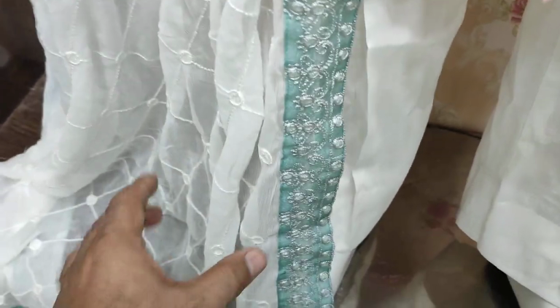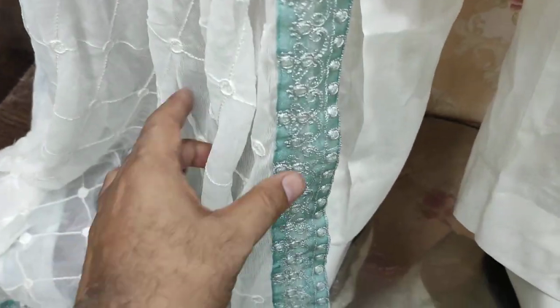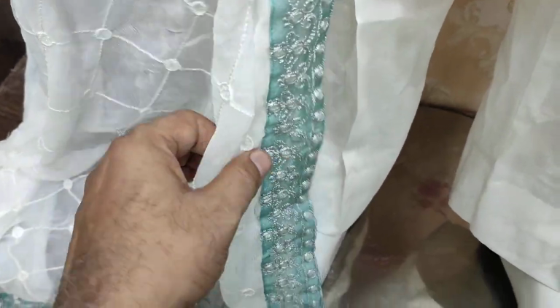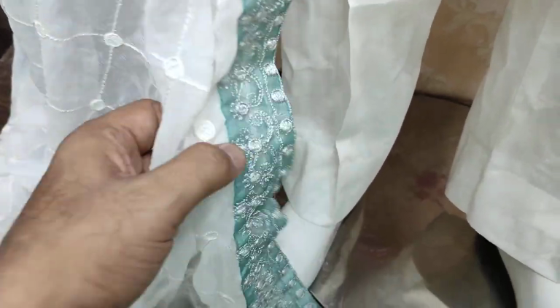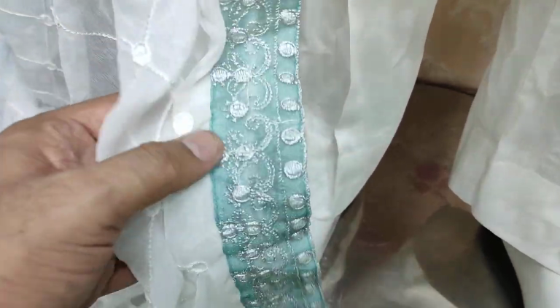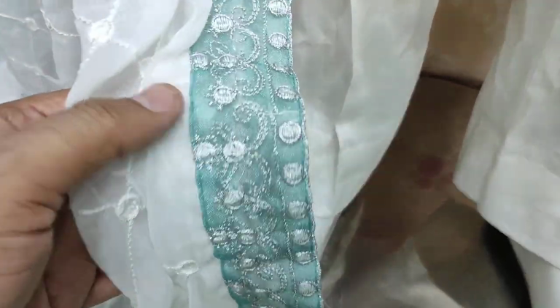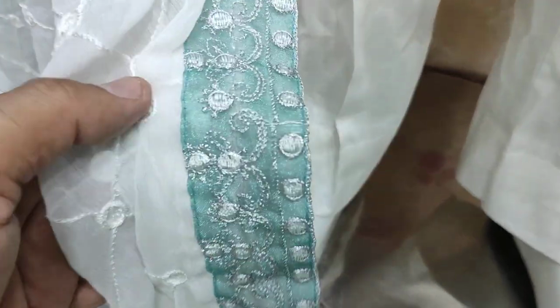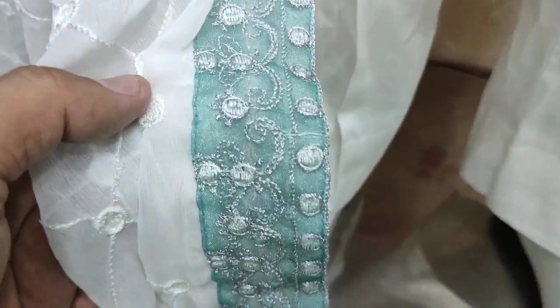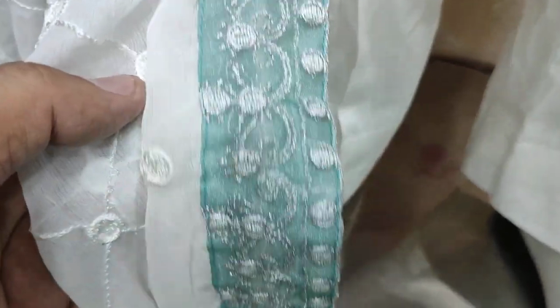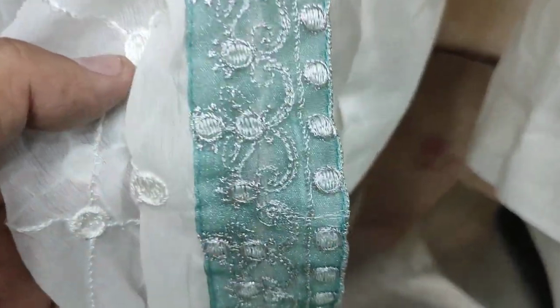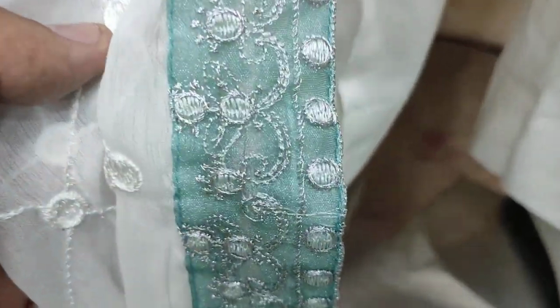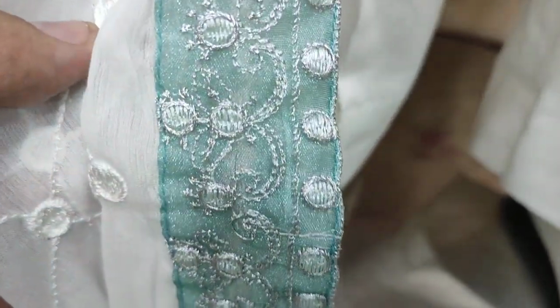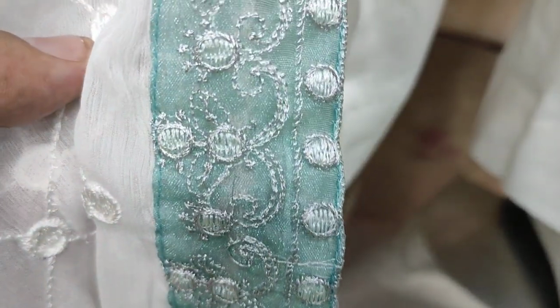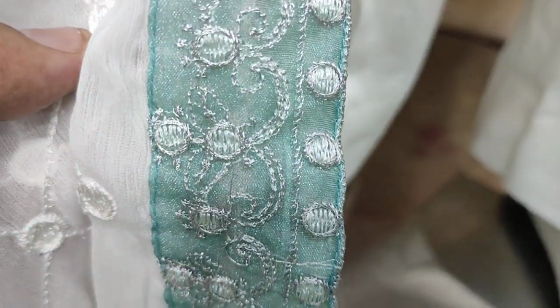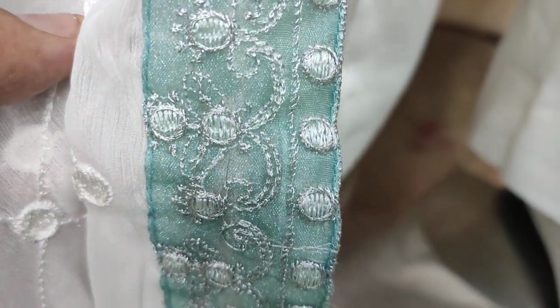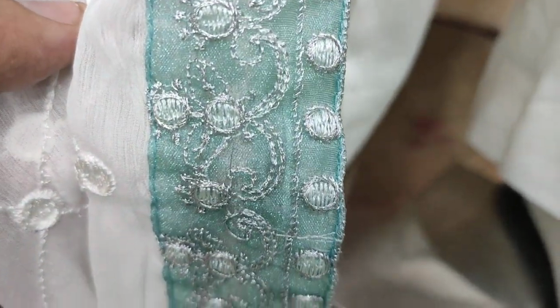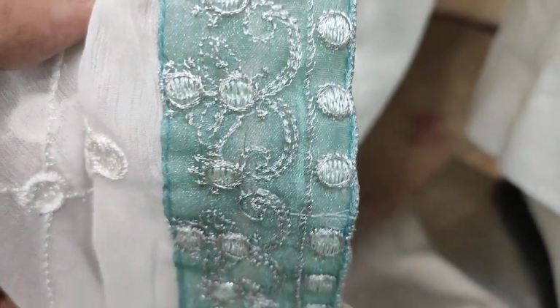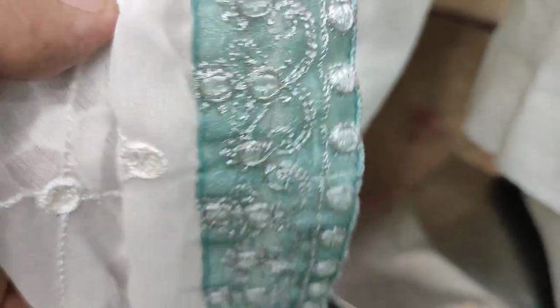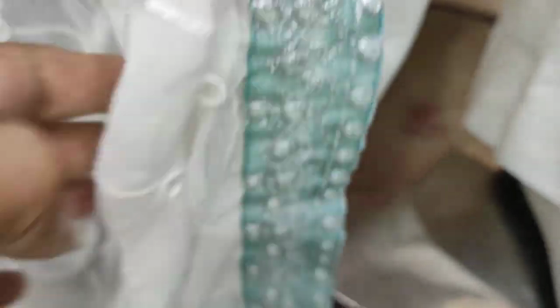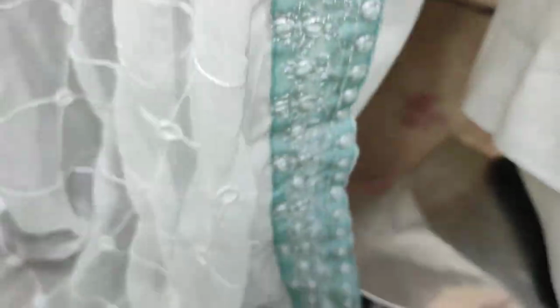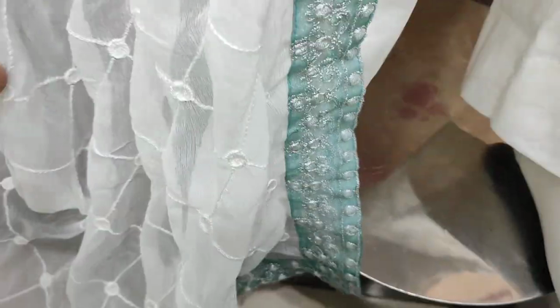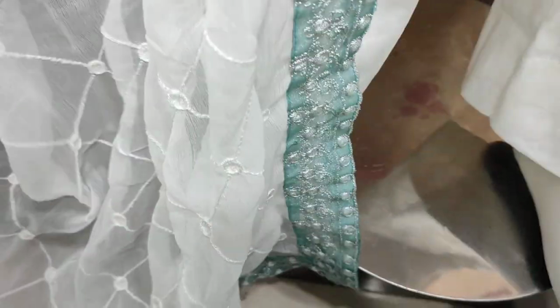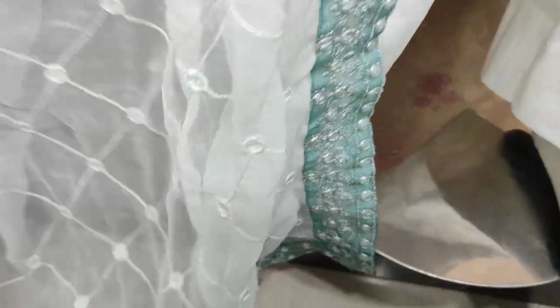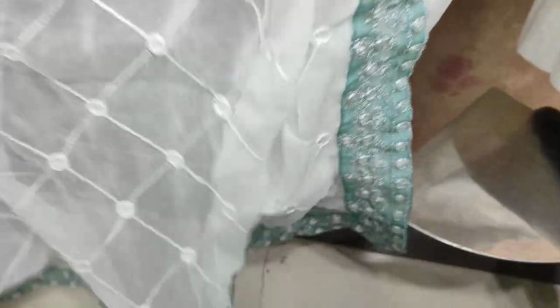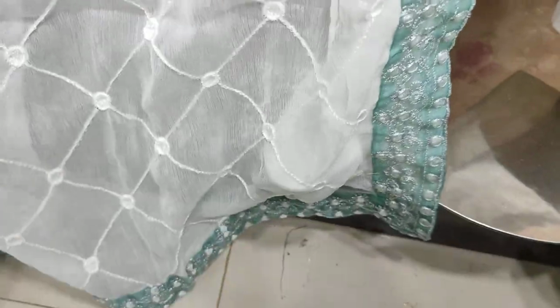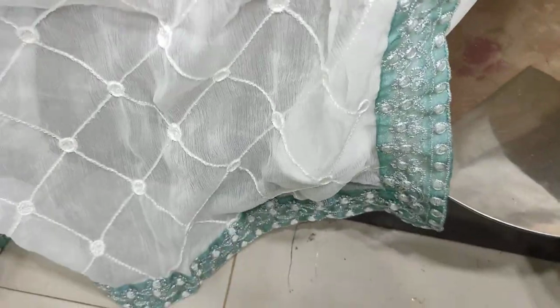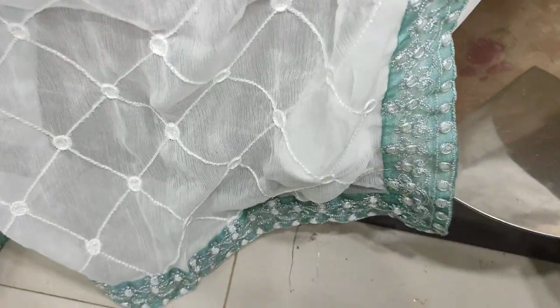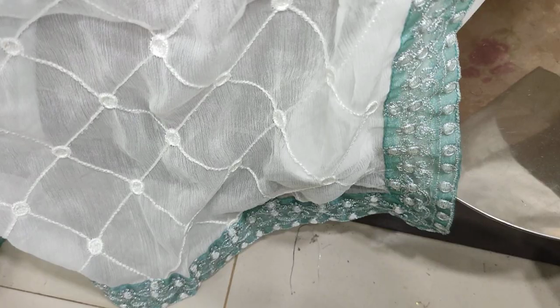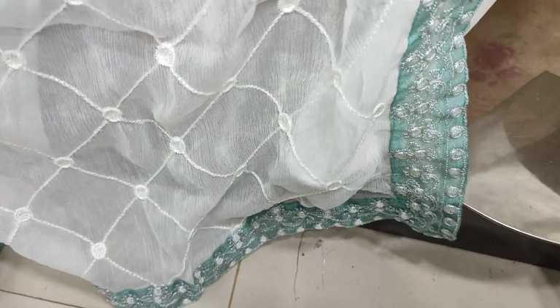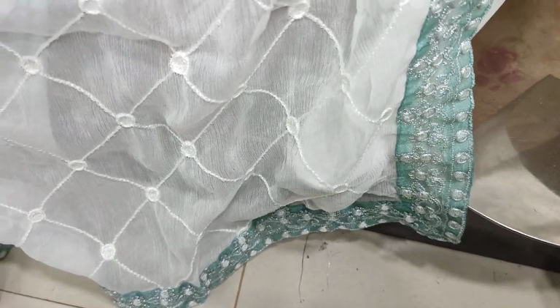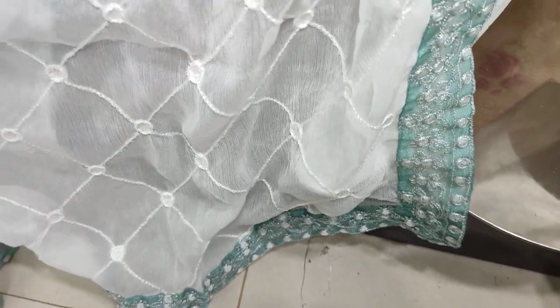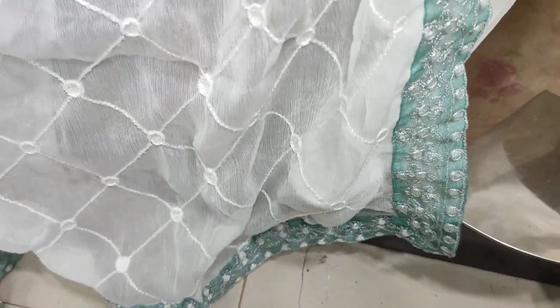This is a chiffon ready. This is a 4 side embroidery. This is a heavy embroidery.